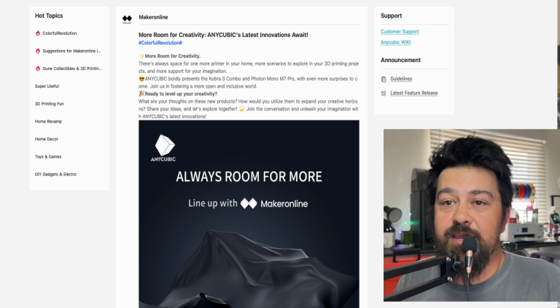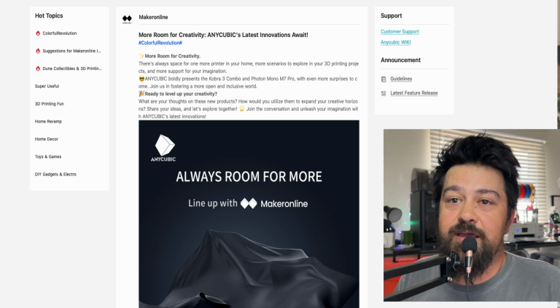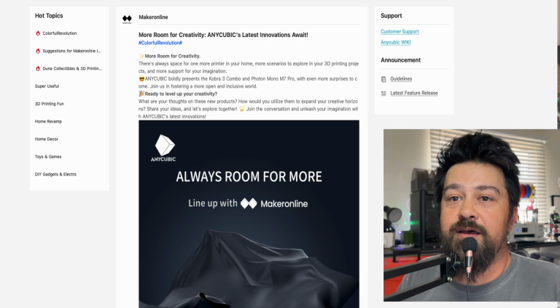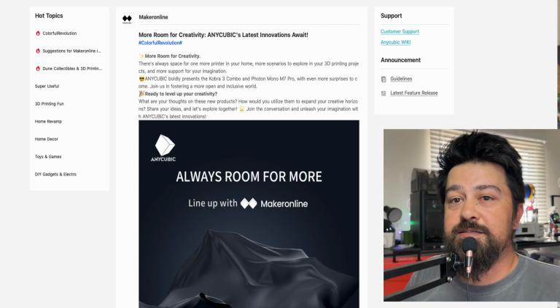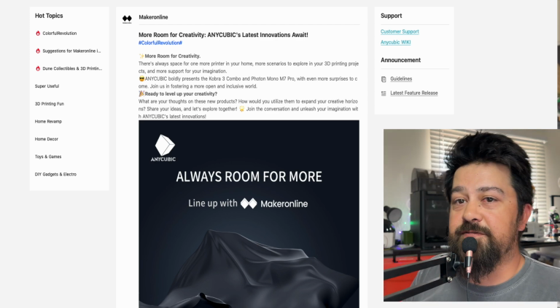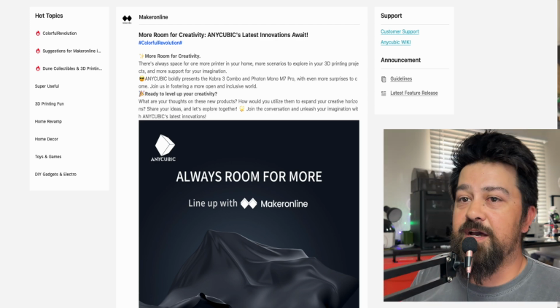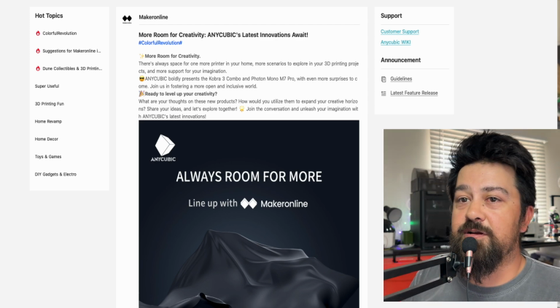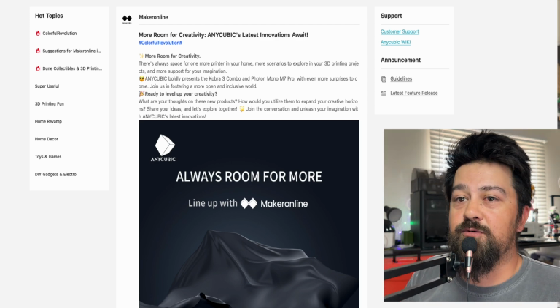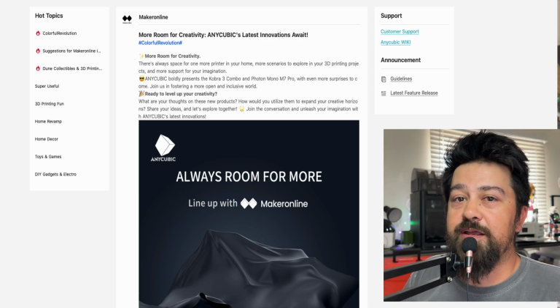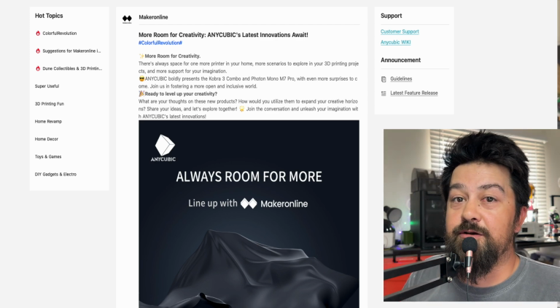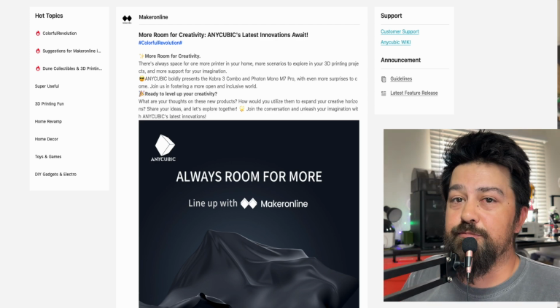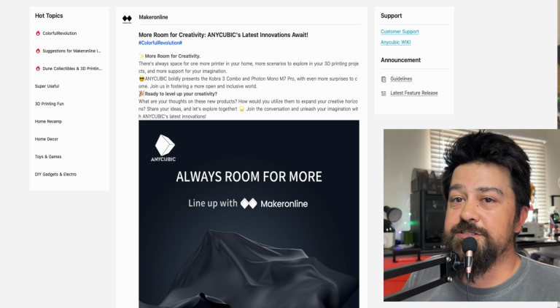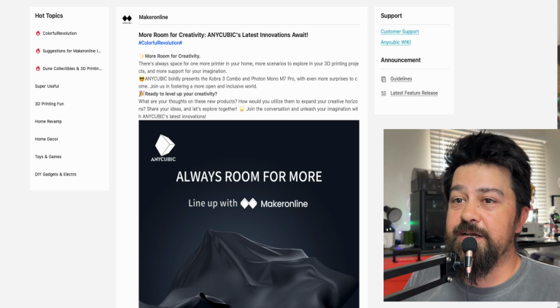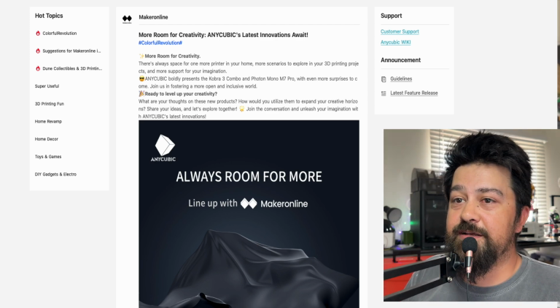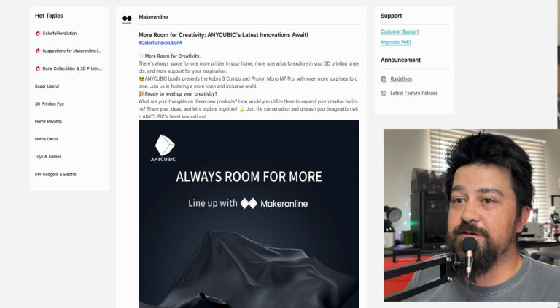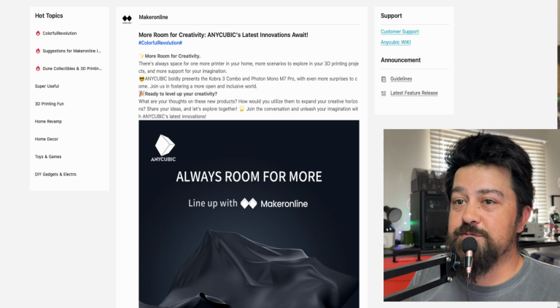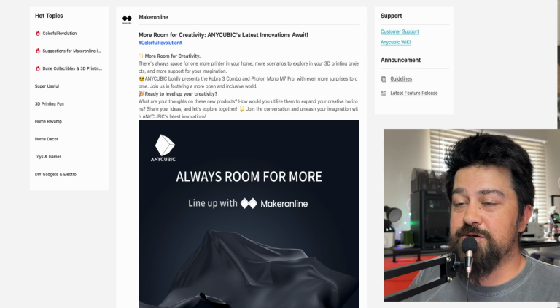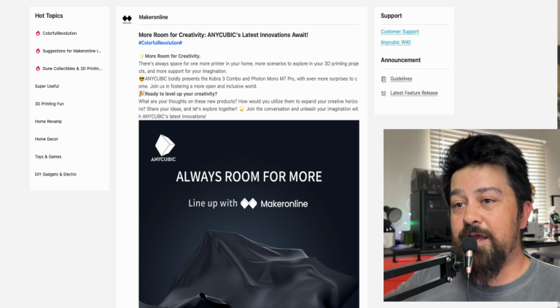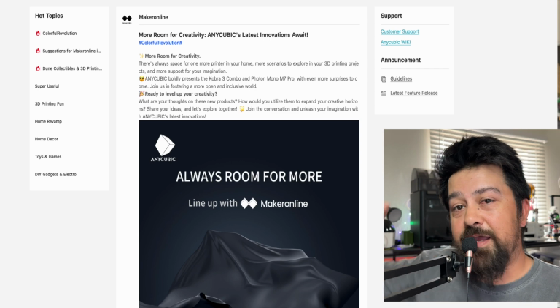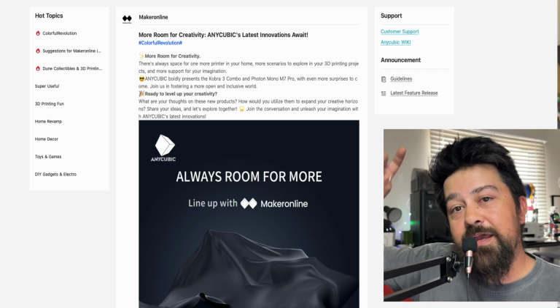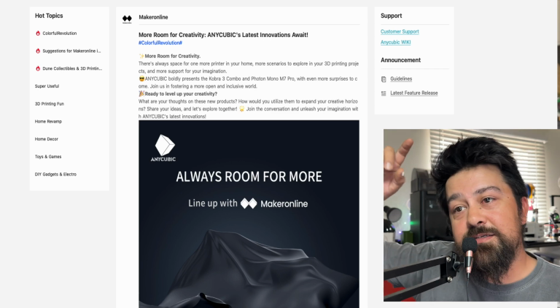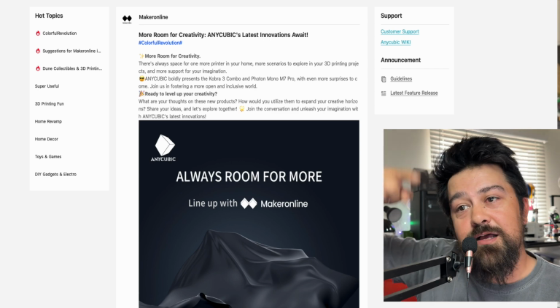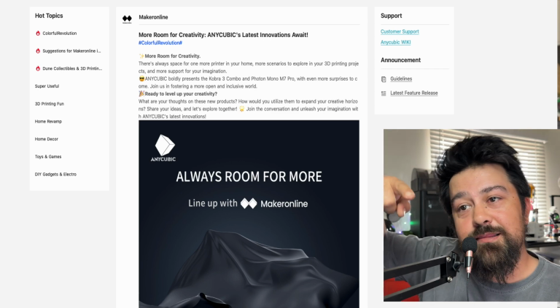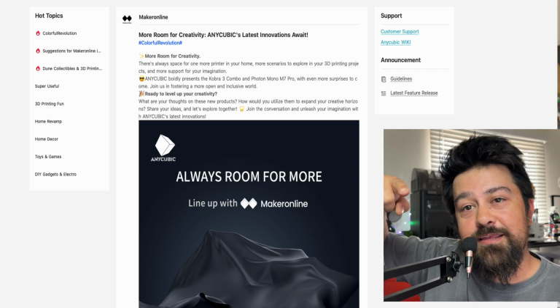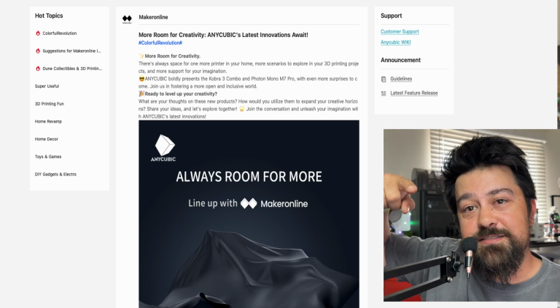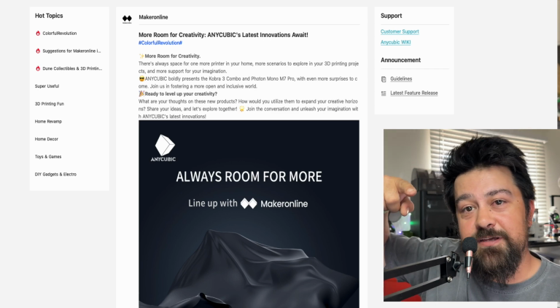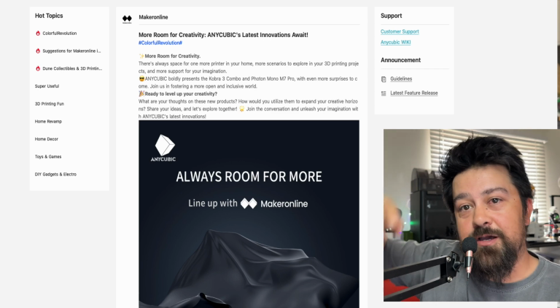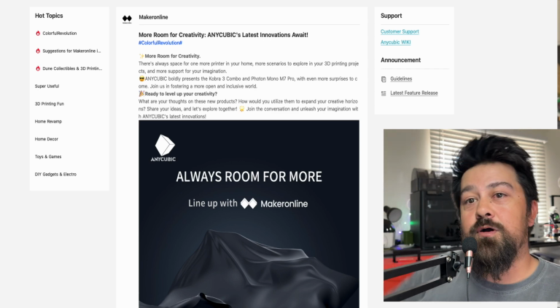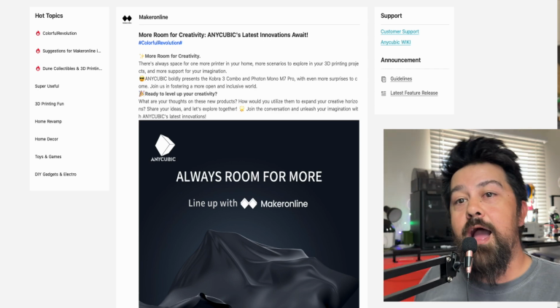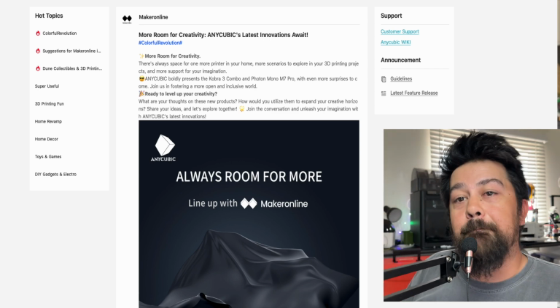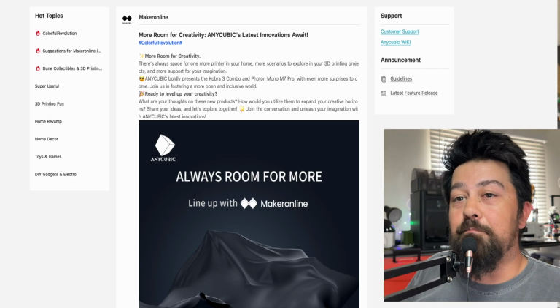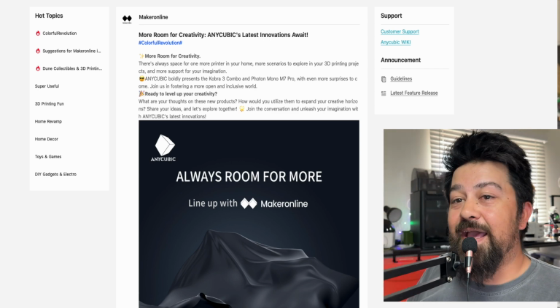If you haven't already, I would appreciate it if you subscribe and like this video. Bye.